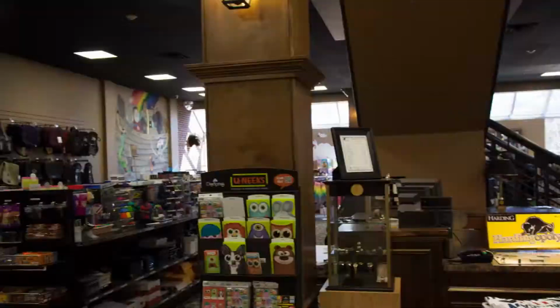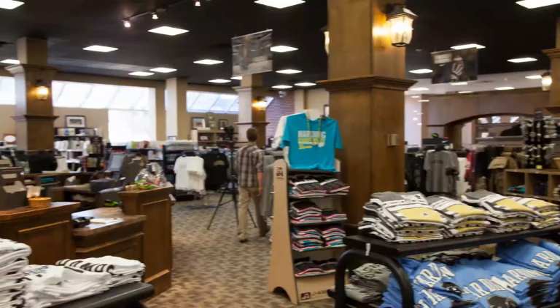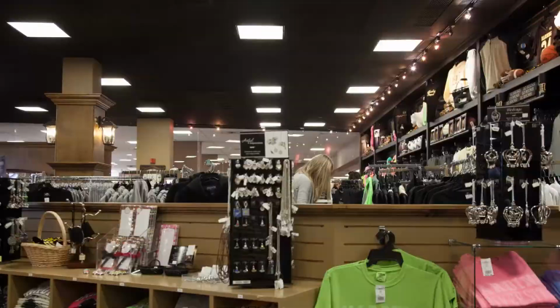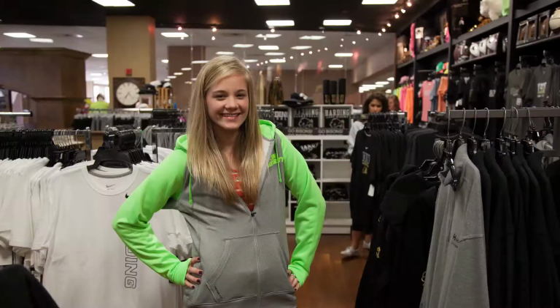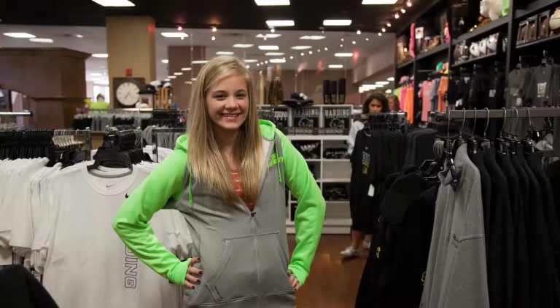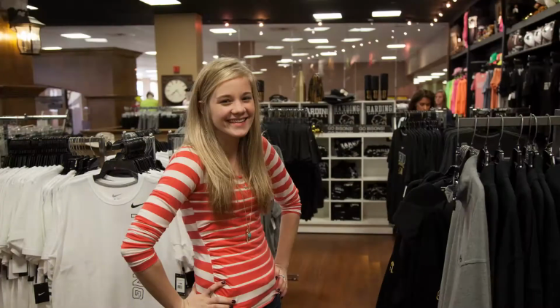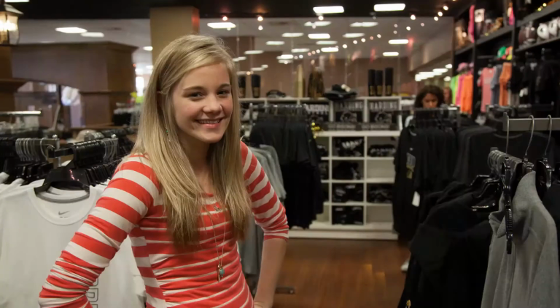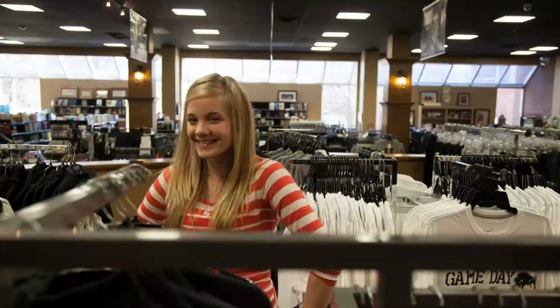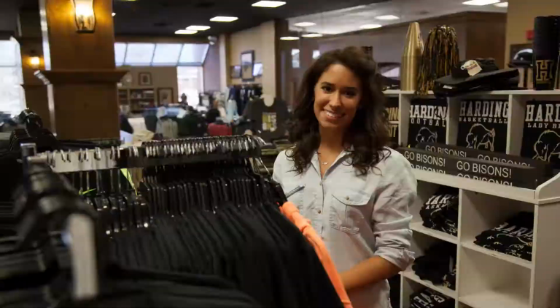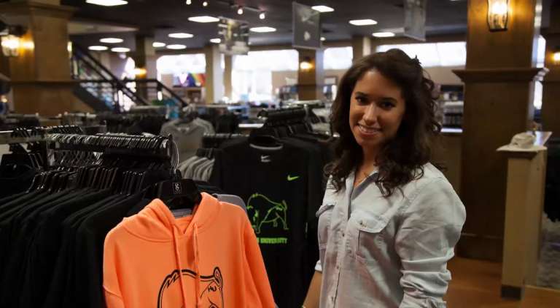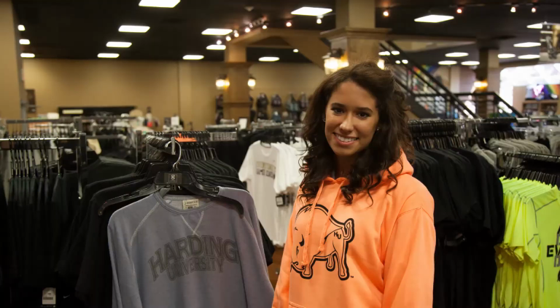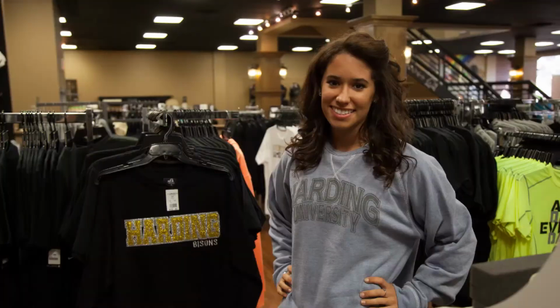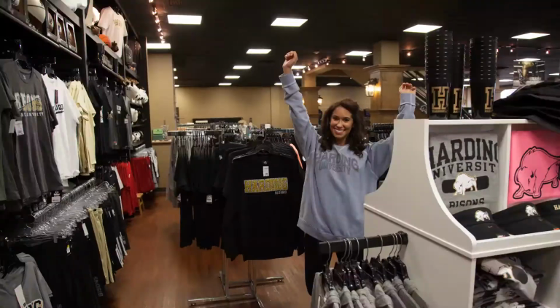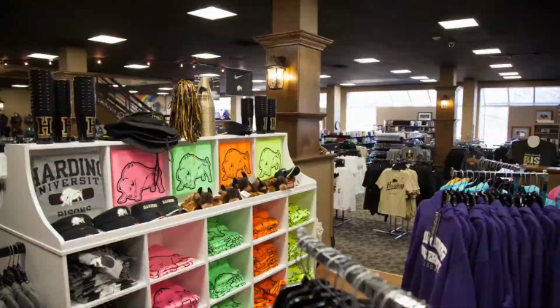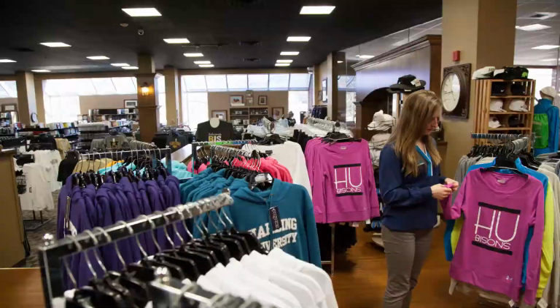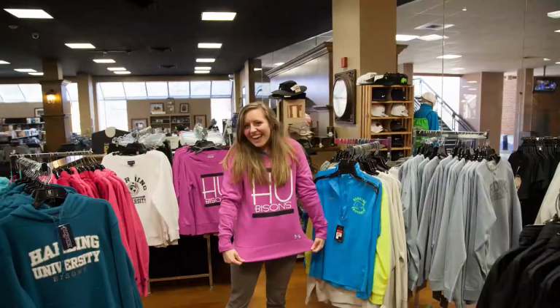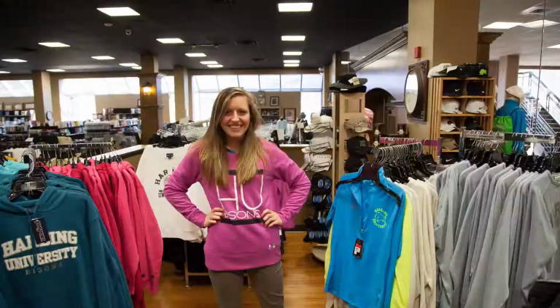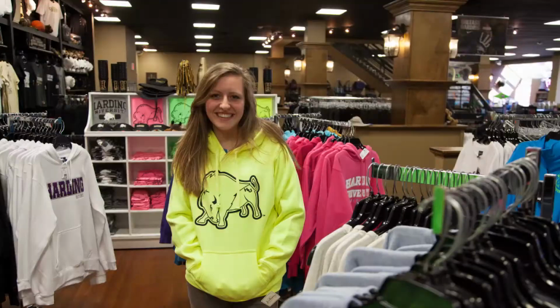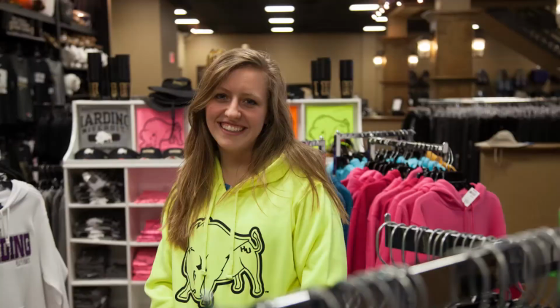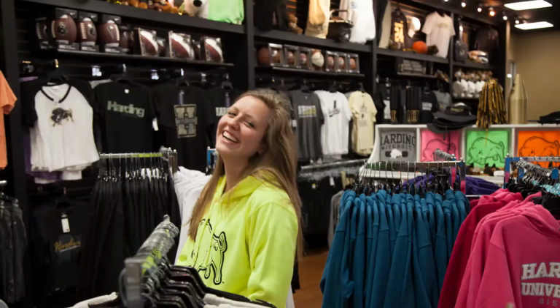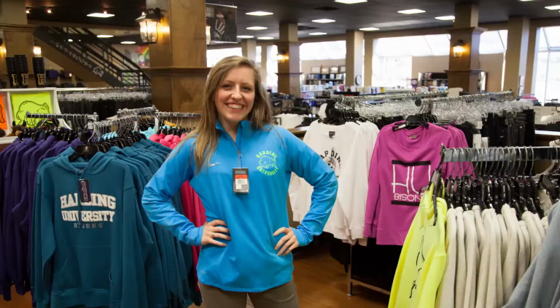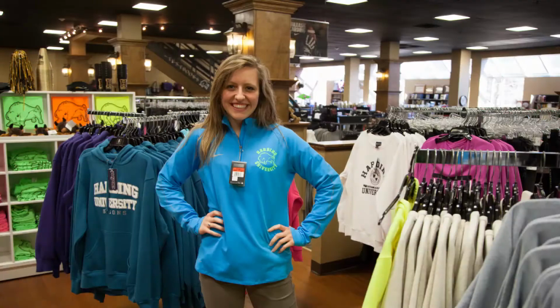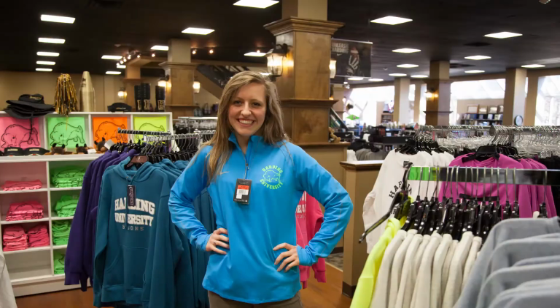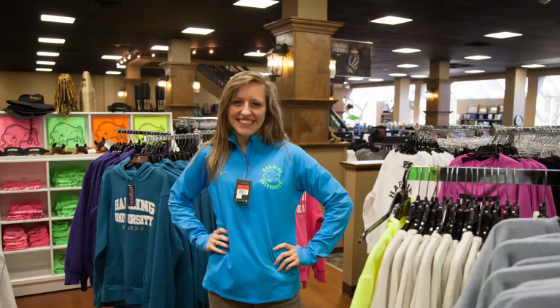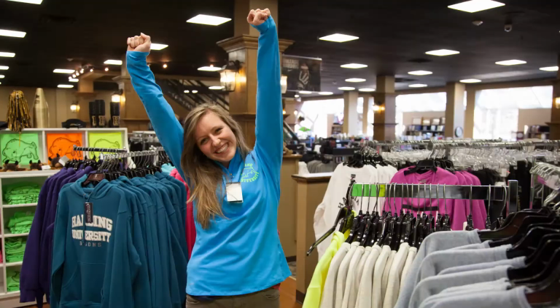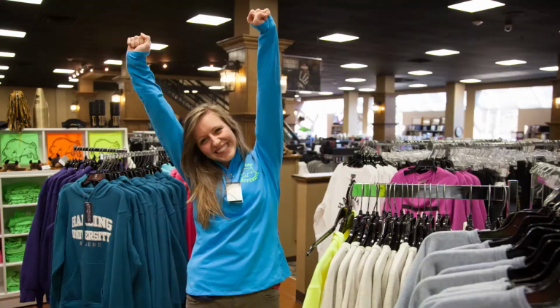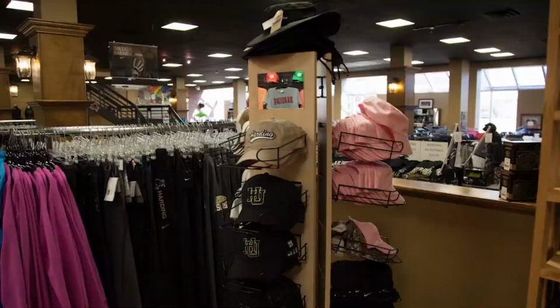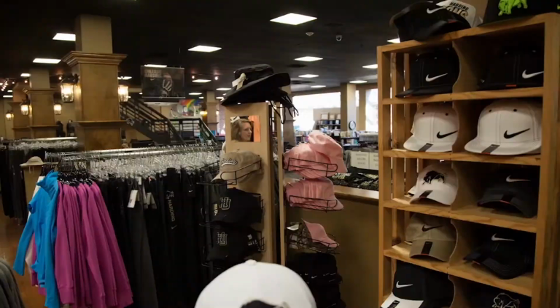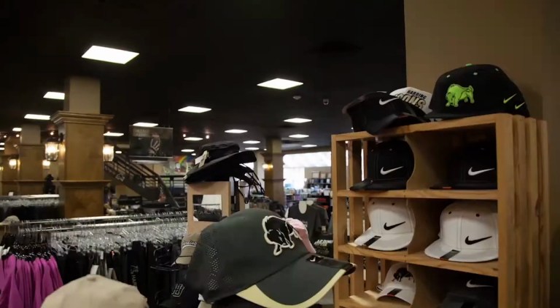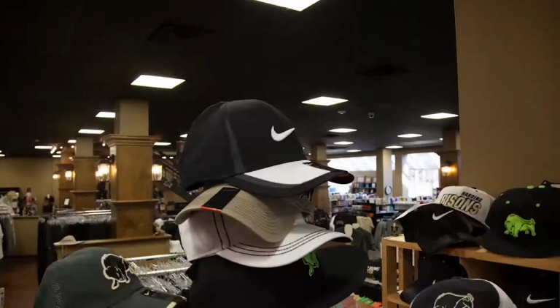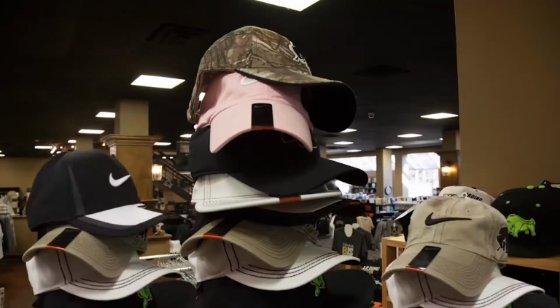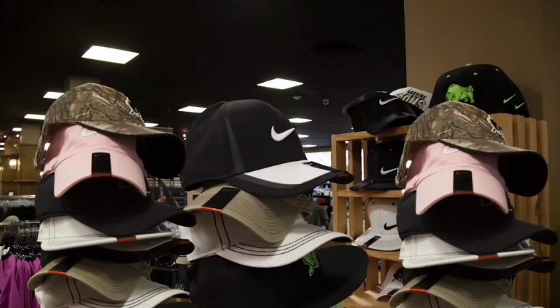When it comes to clothes, we've got you covered. Shirts, pants, jackets, hoodies, and all types of apparel and accessories.